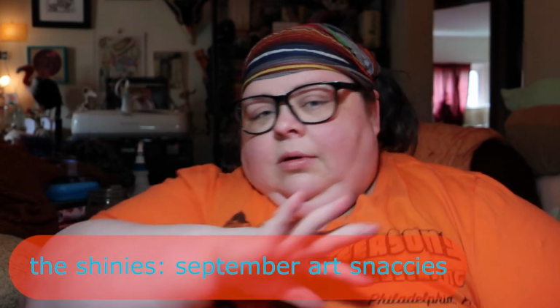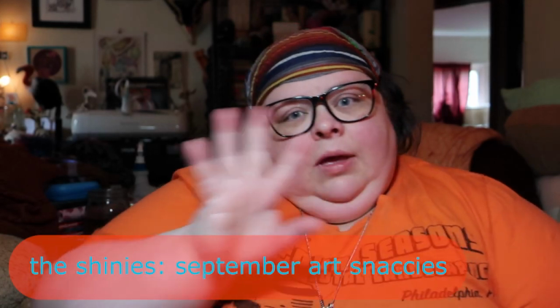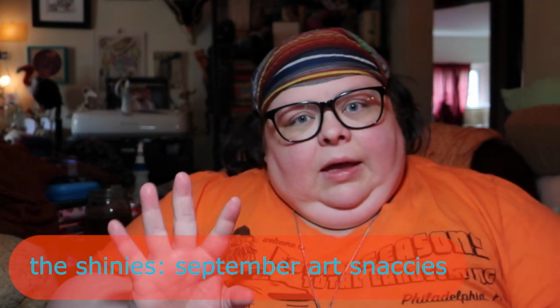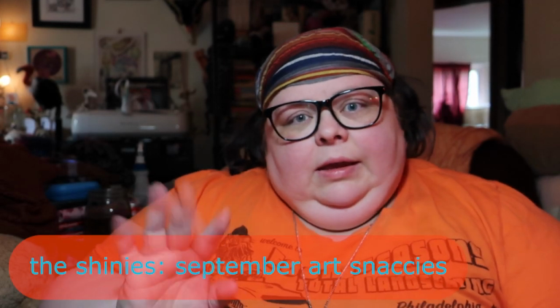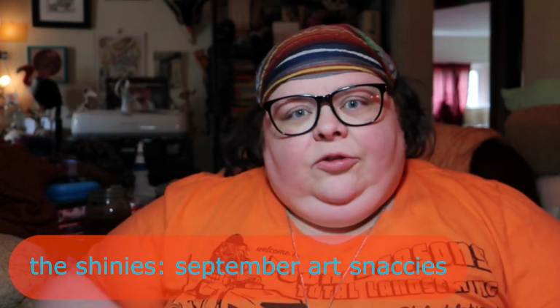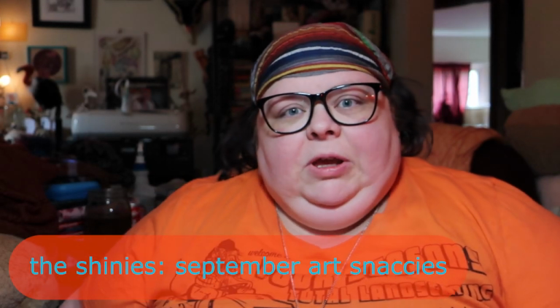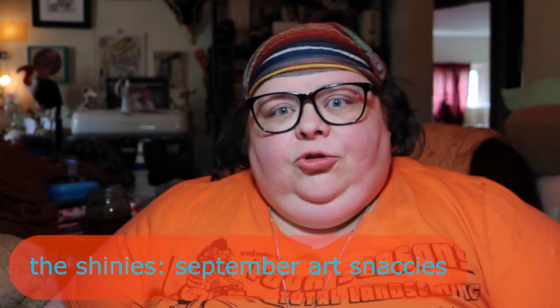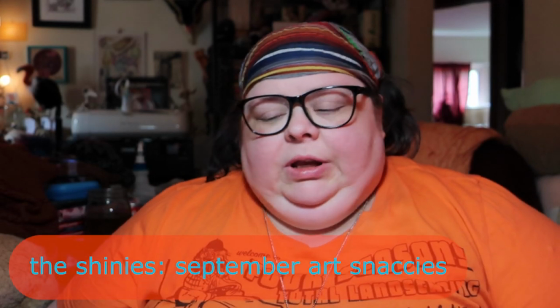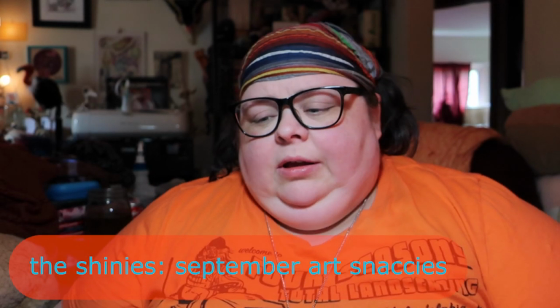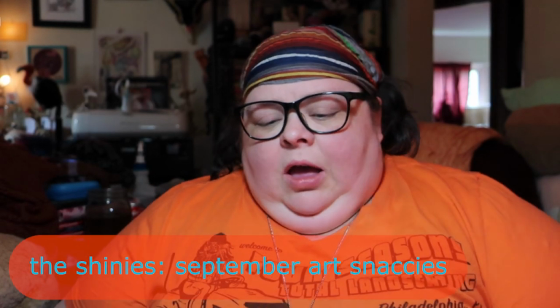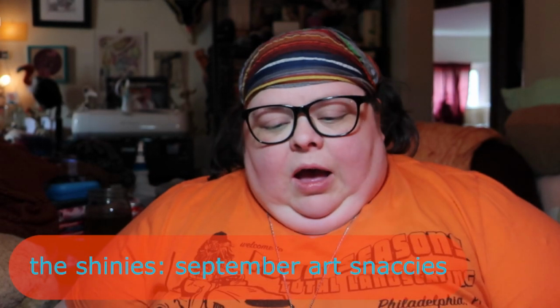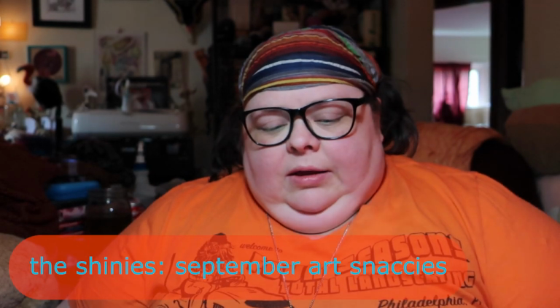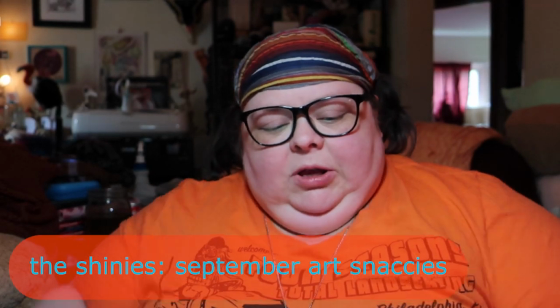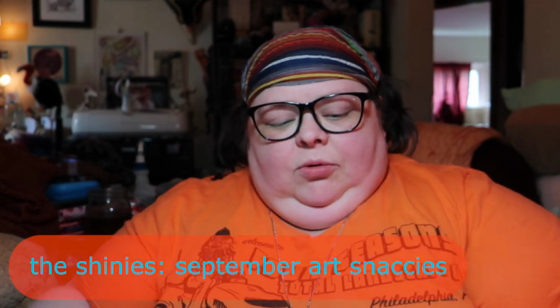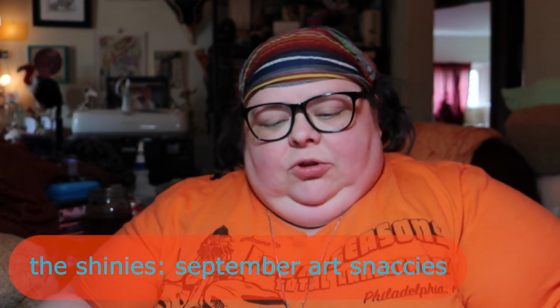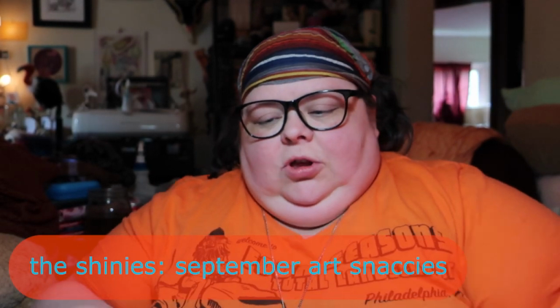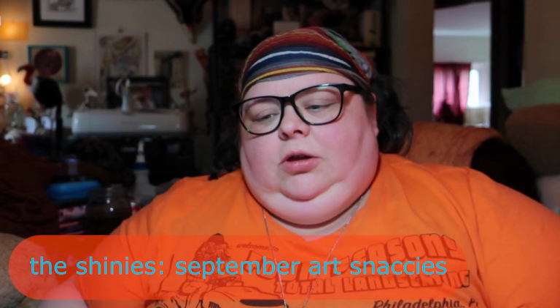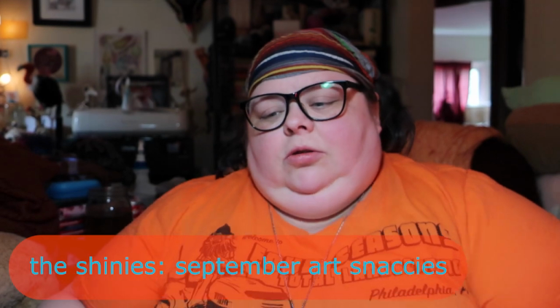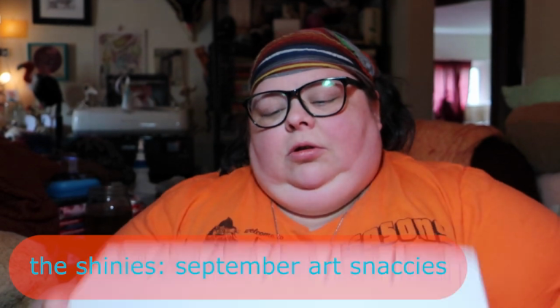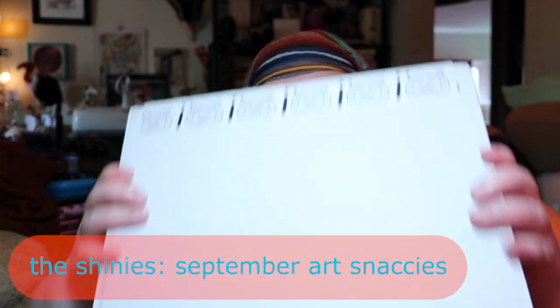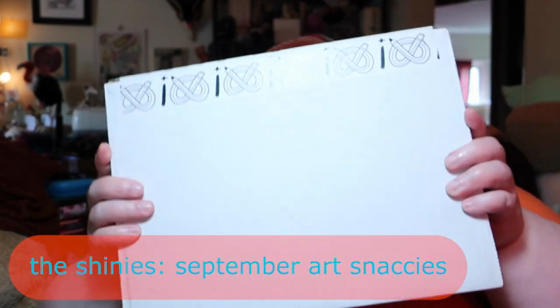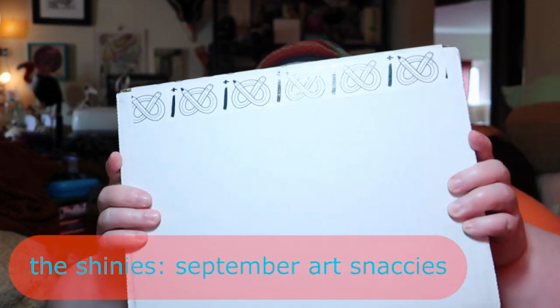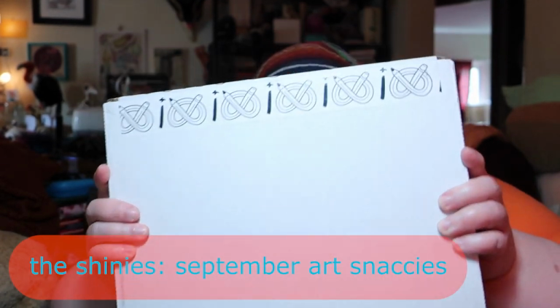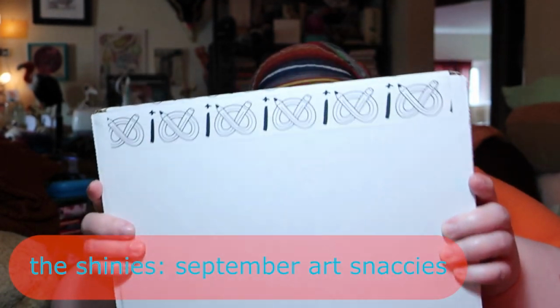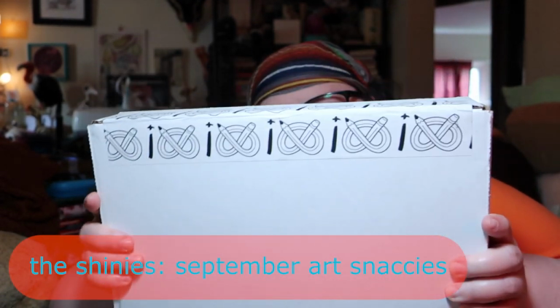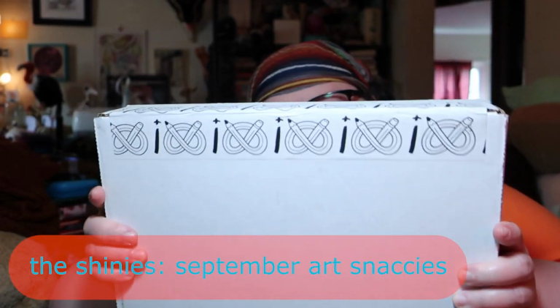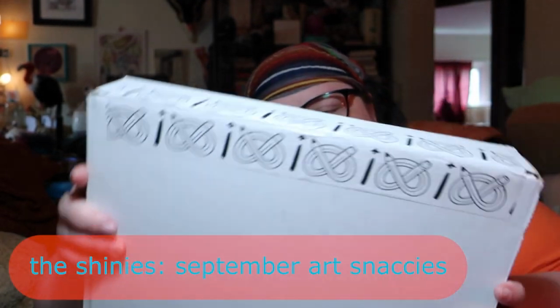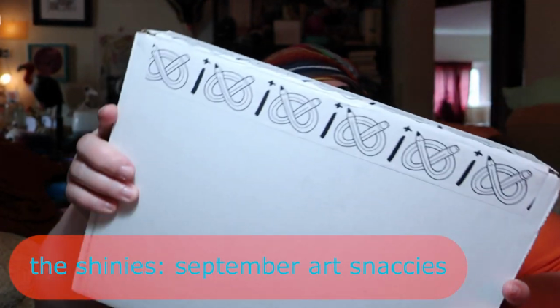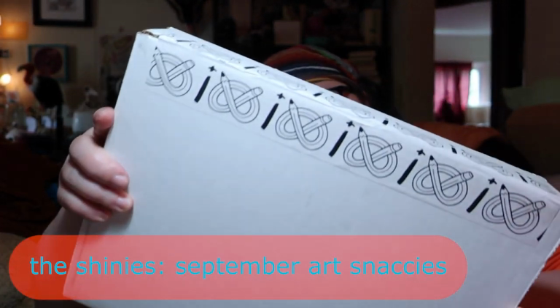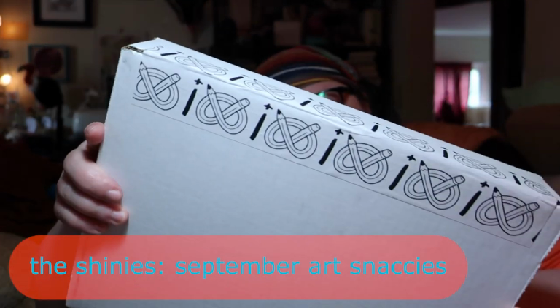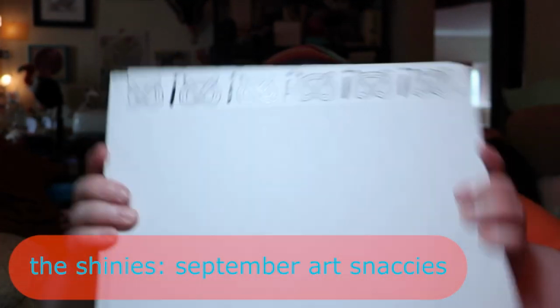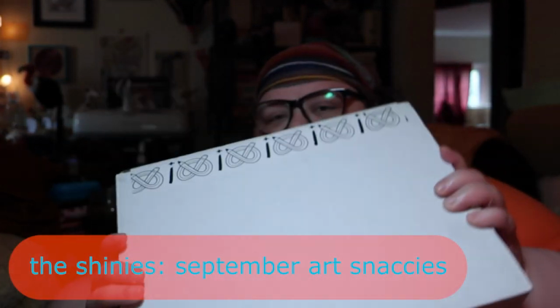Hi, it's me, Tree. I'm here with another ArtSnackies unboxing.